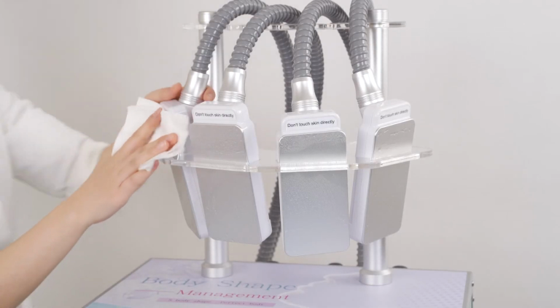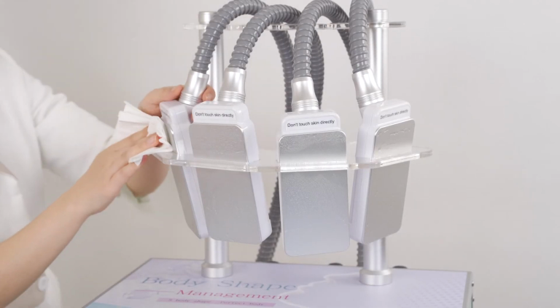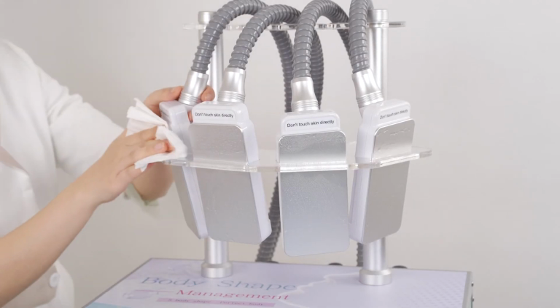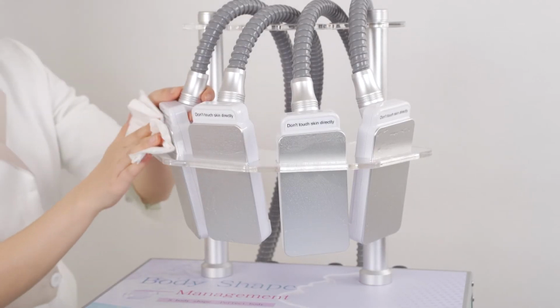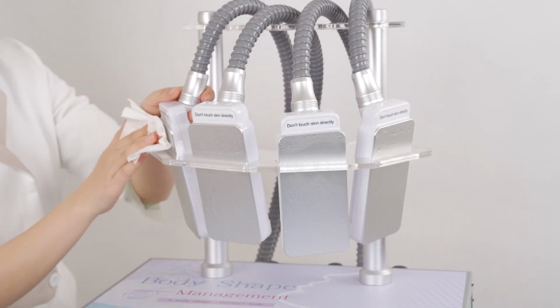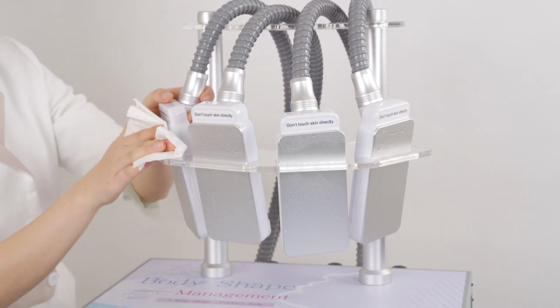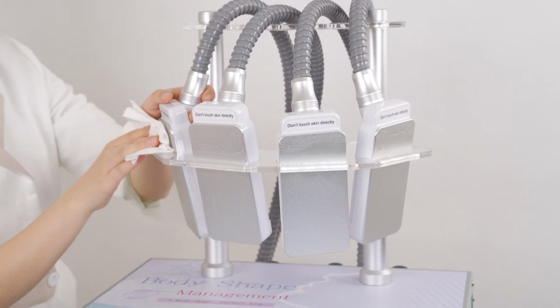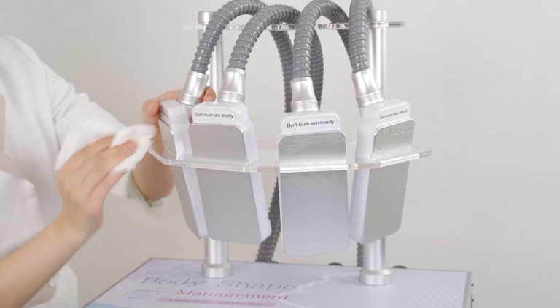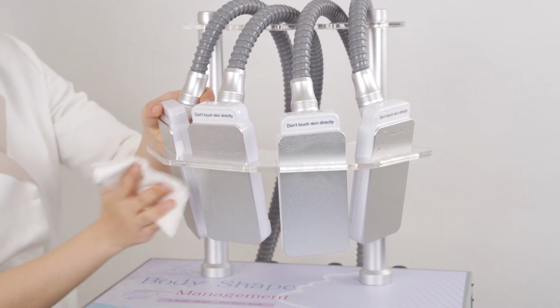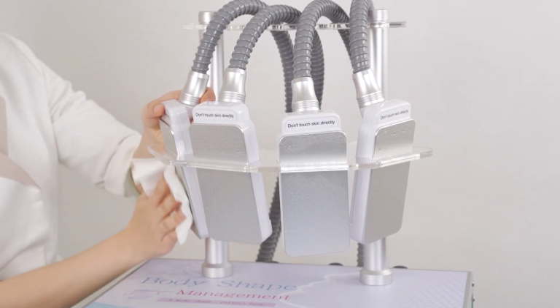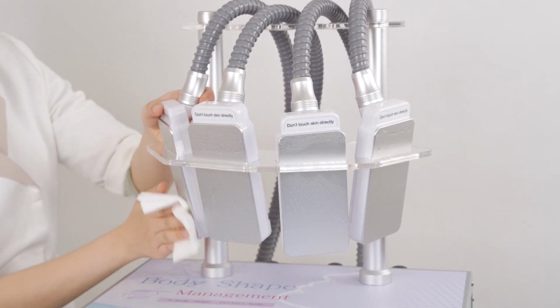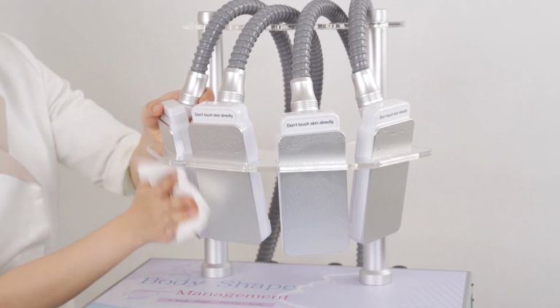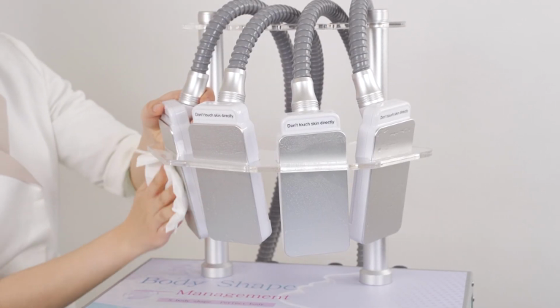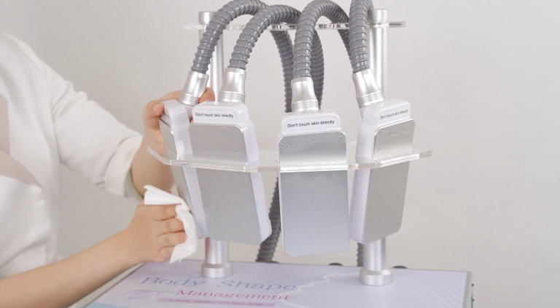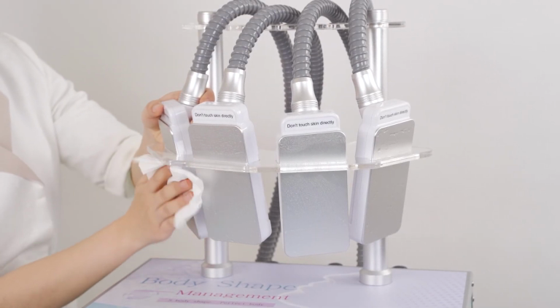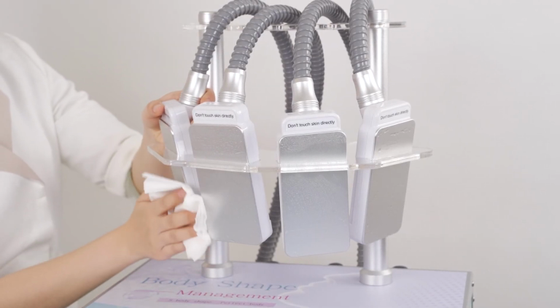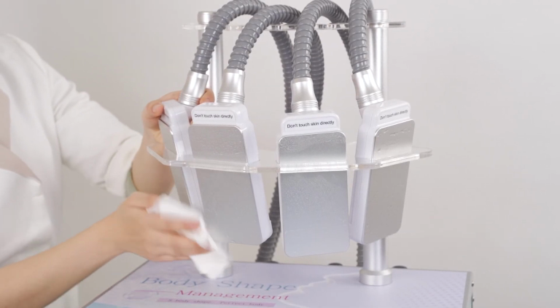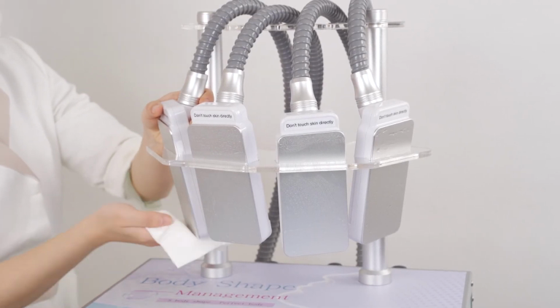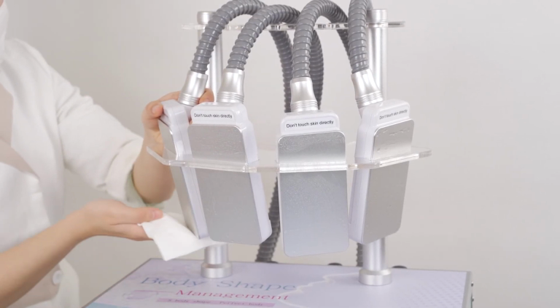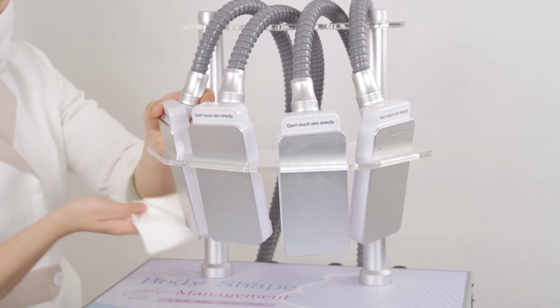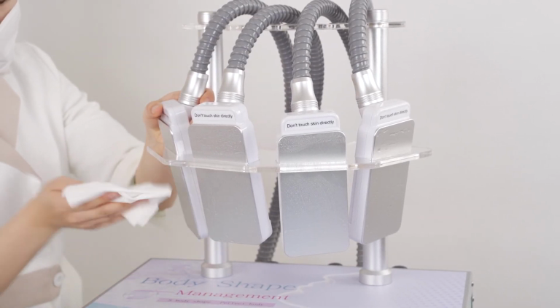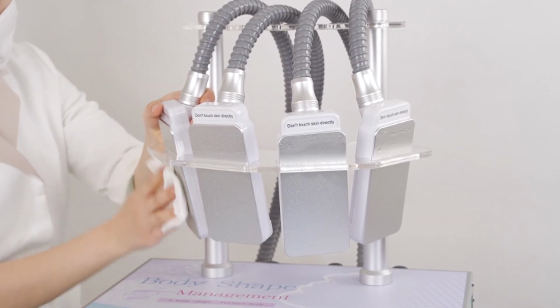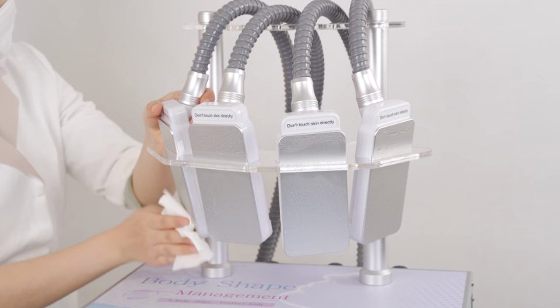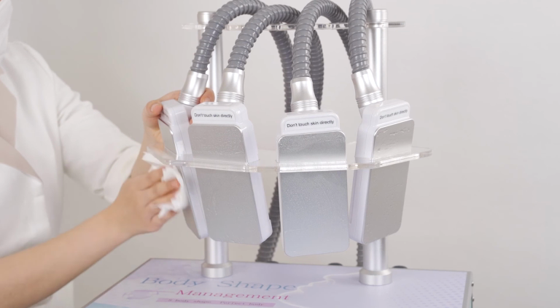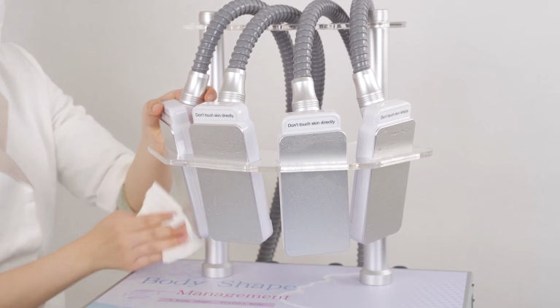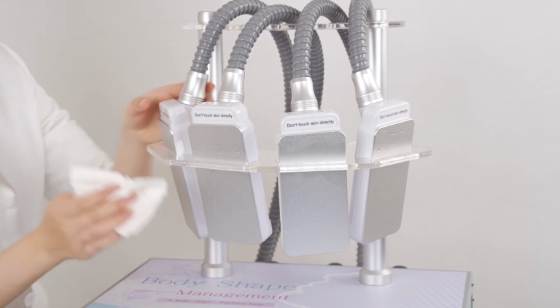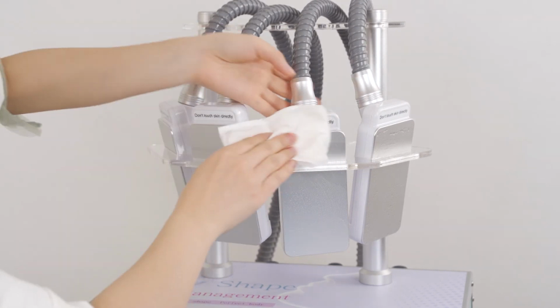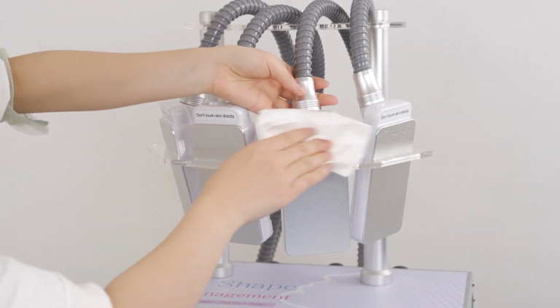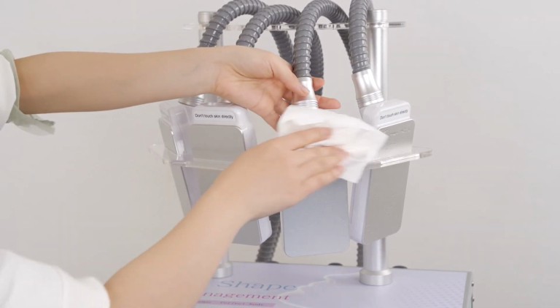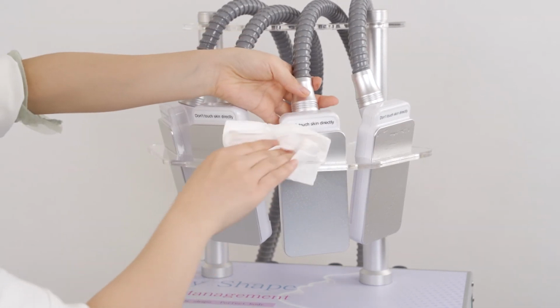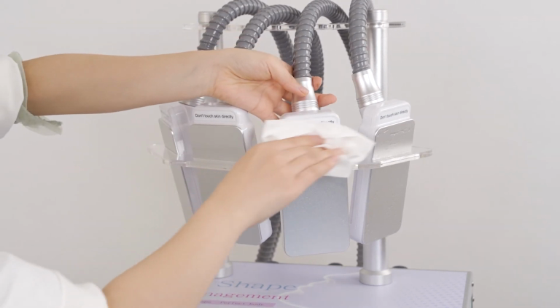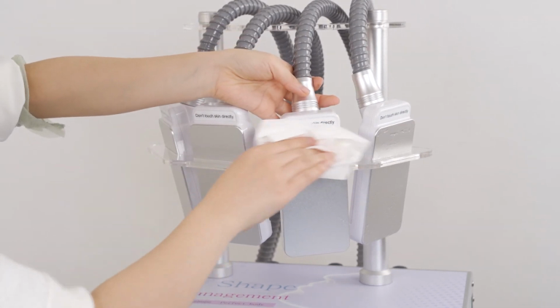Turn off the machine and unplug it. Sanitize the cooling applicators for next time use.